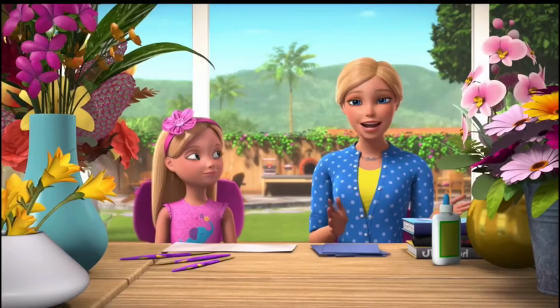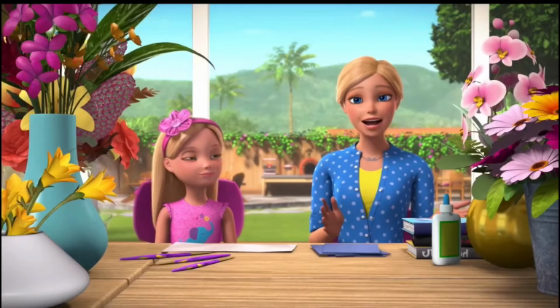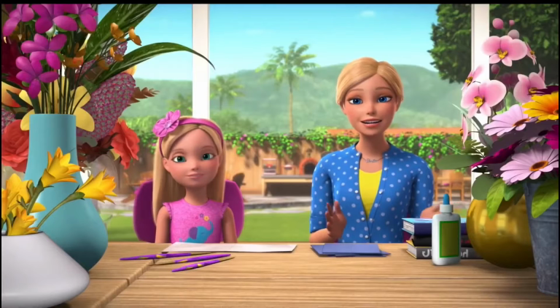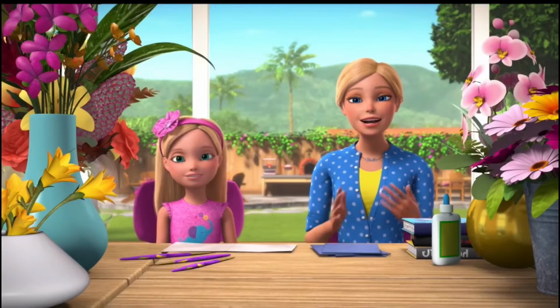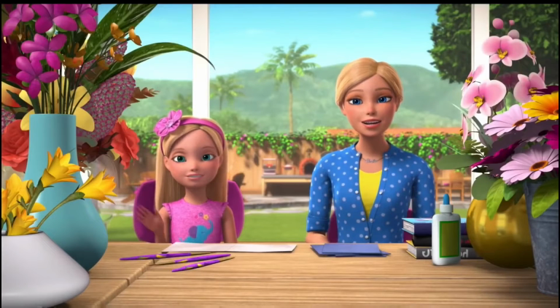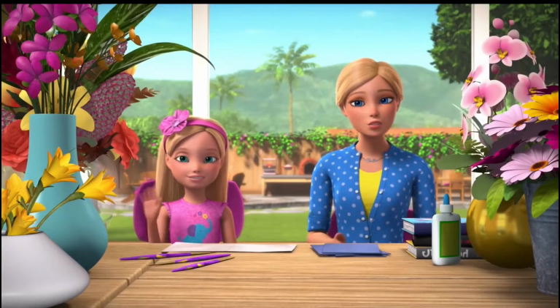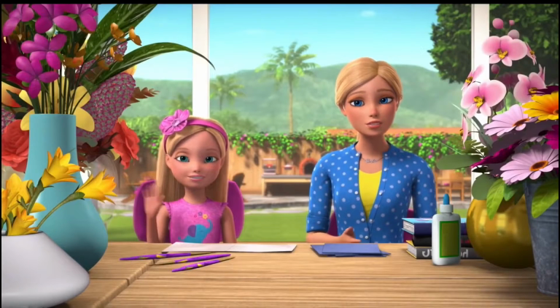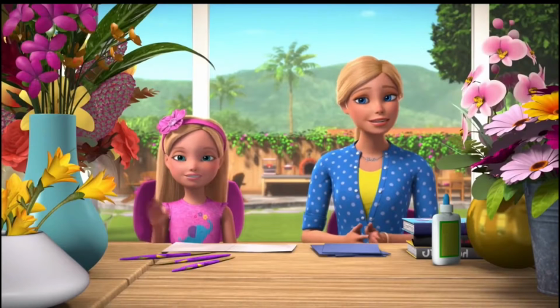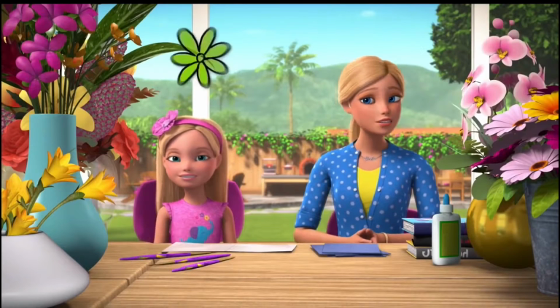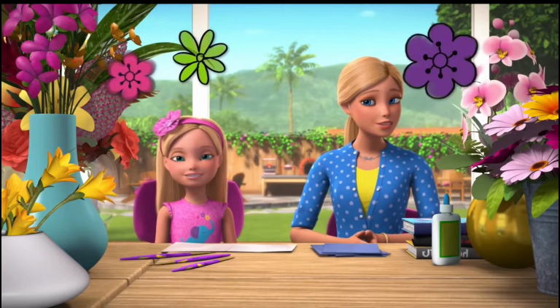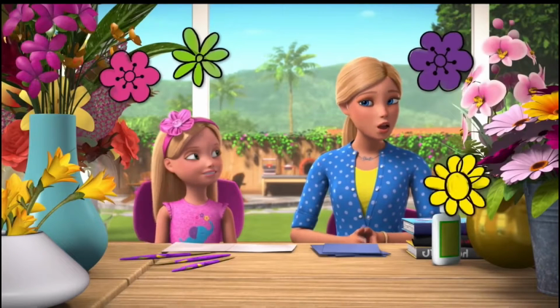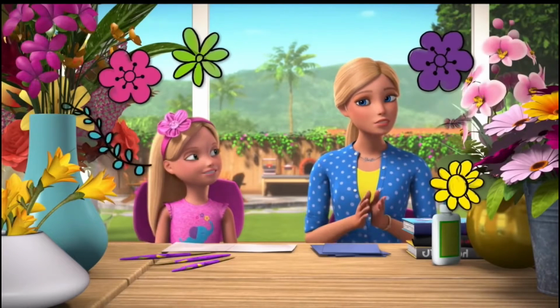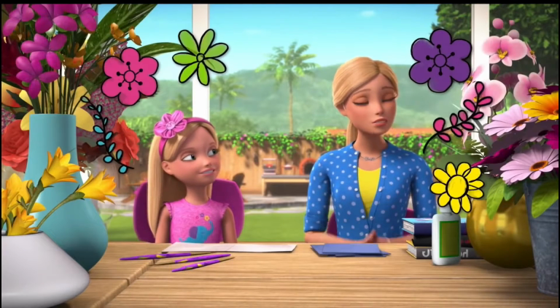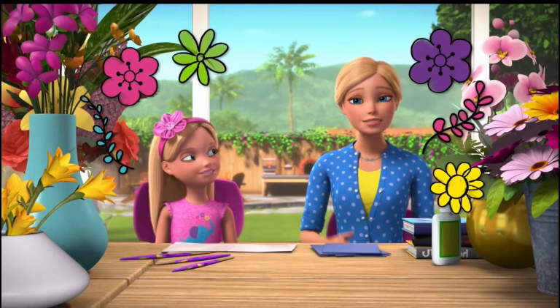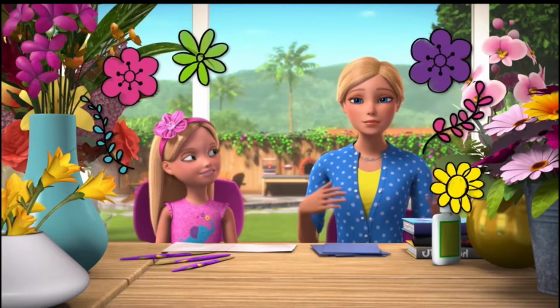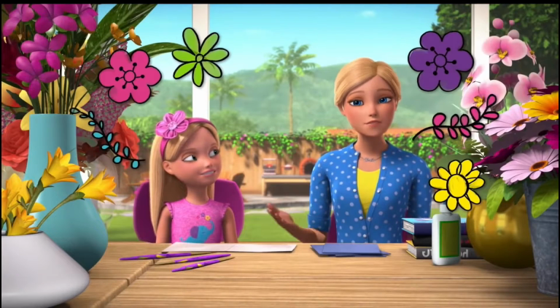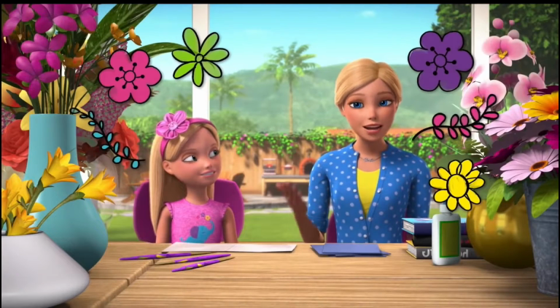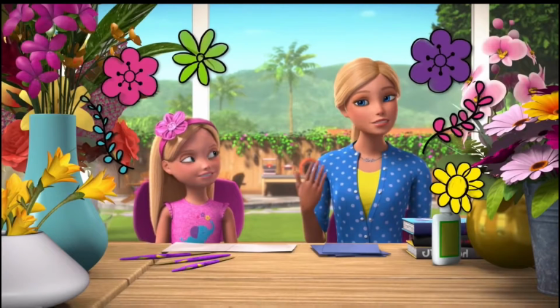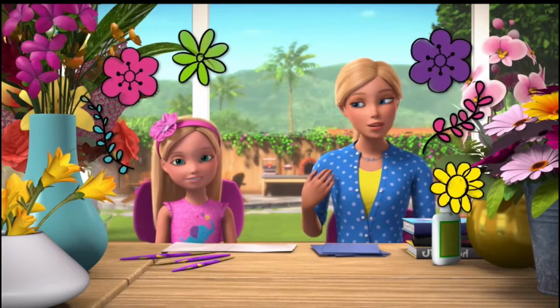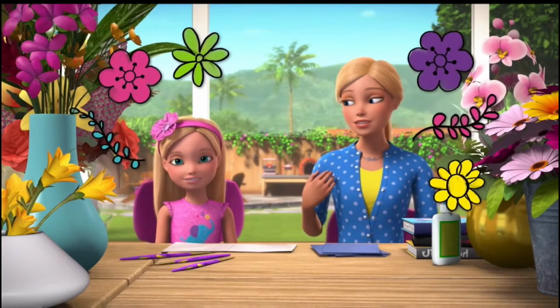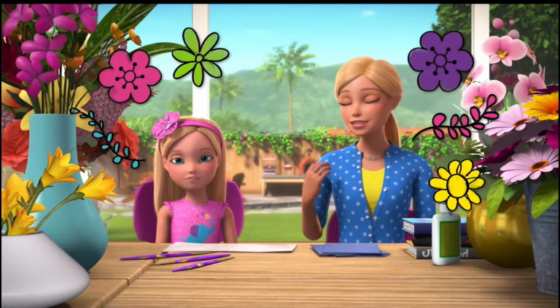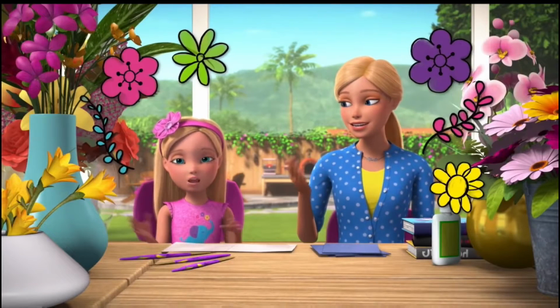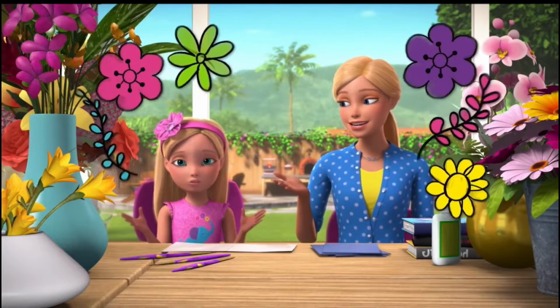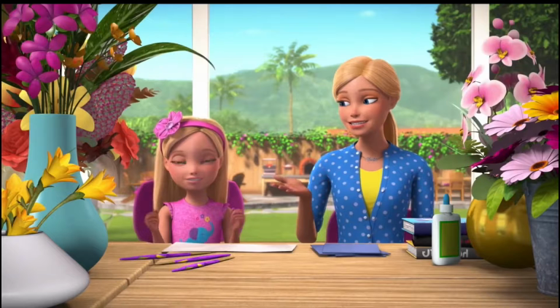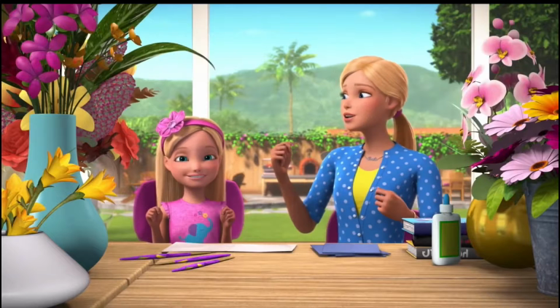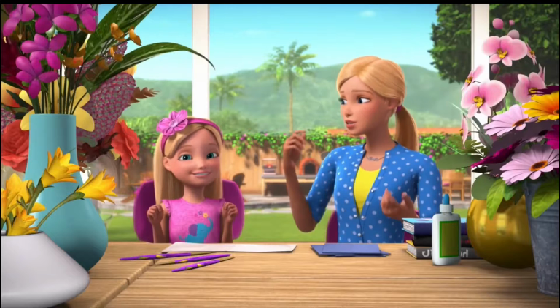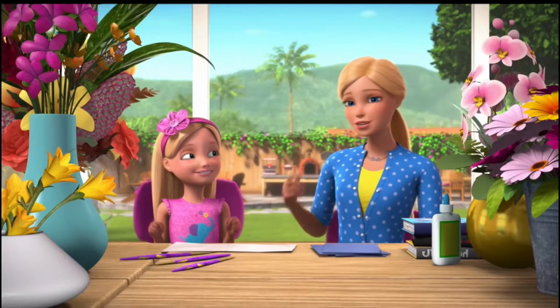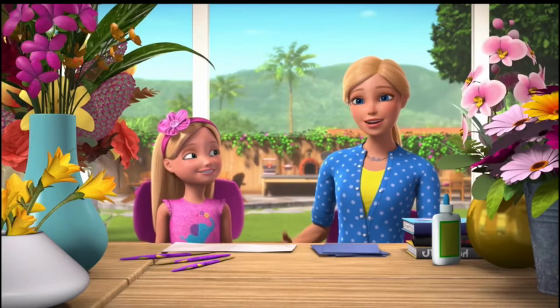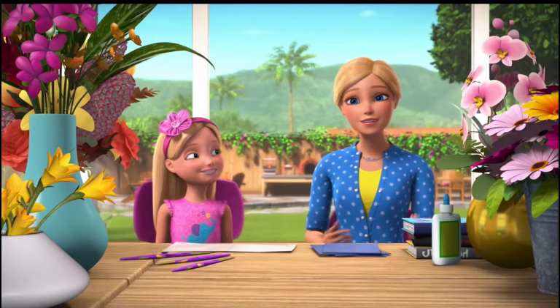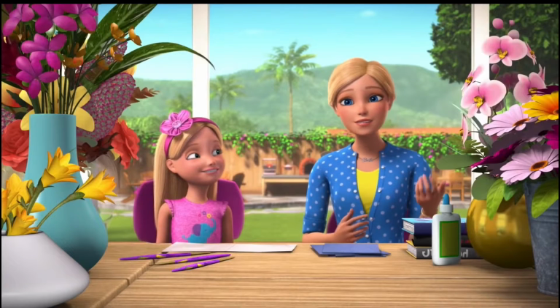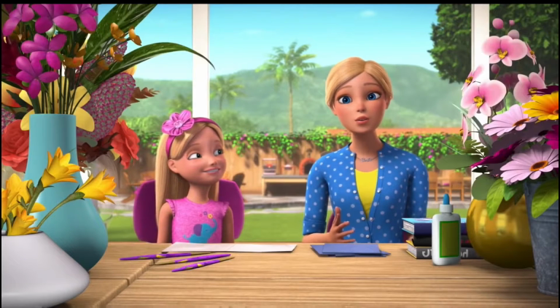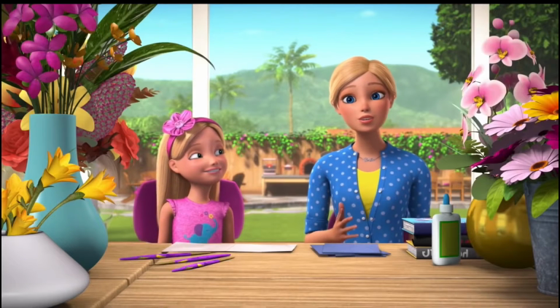Hi! As you can see on today's vlog, we're doing something fun with flowers! That's right — flowers!